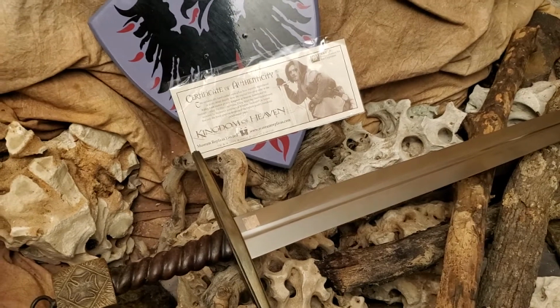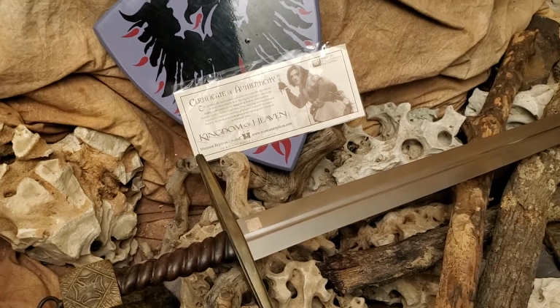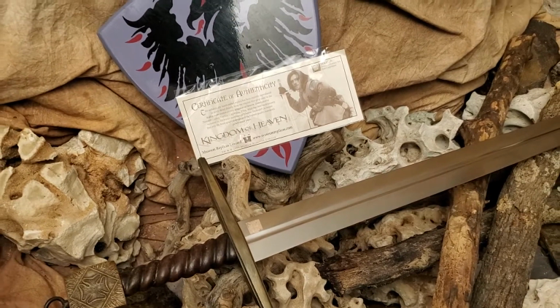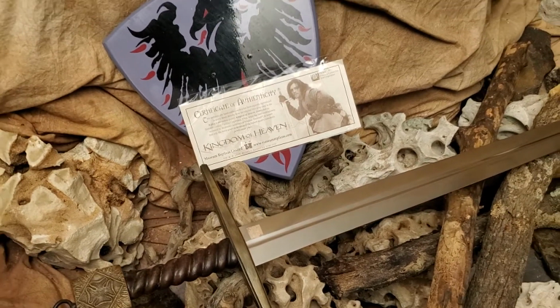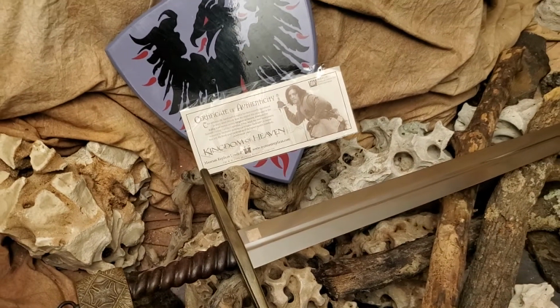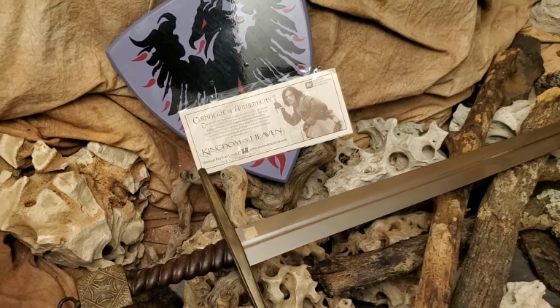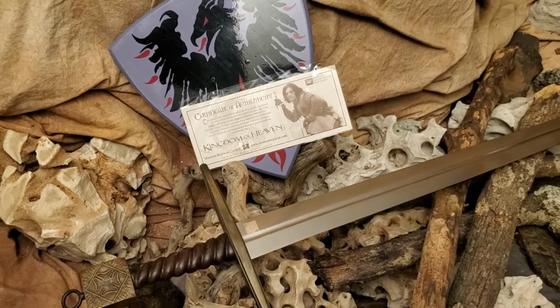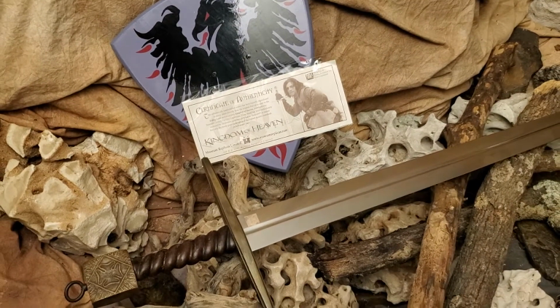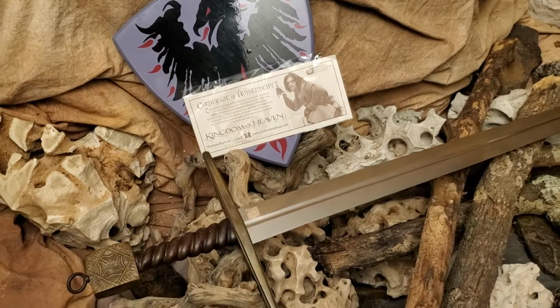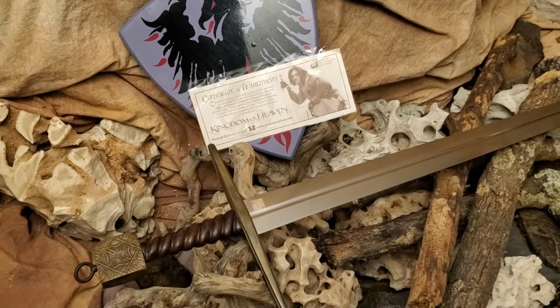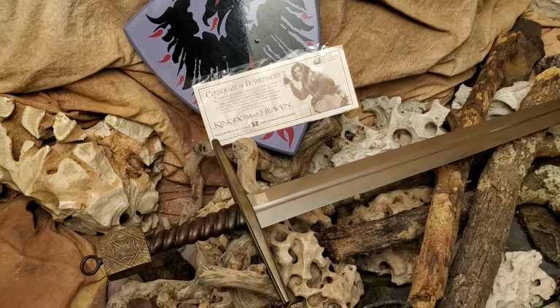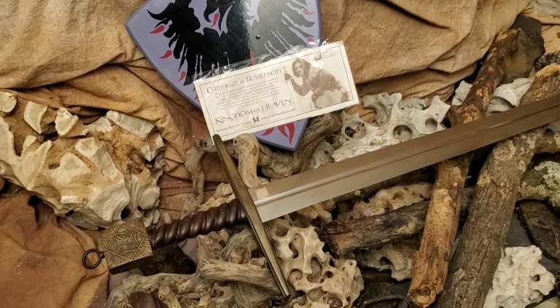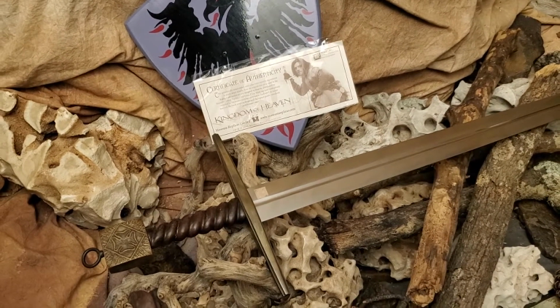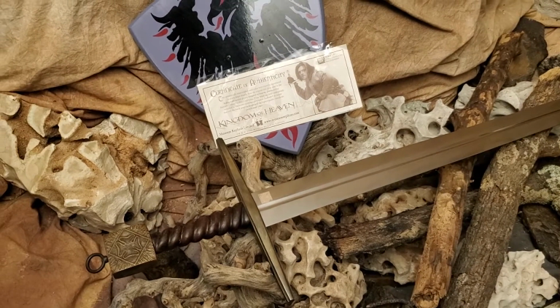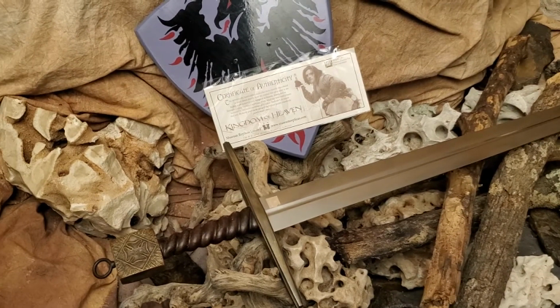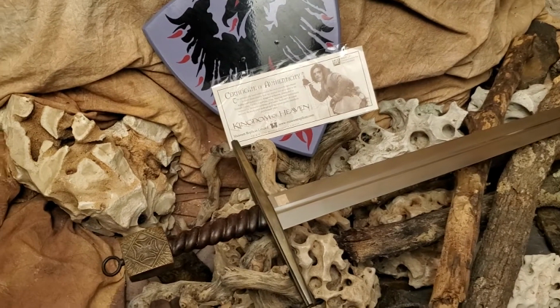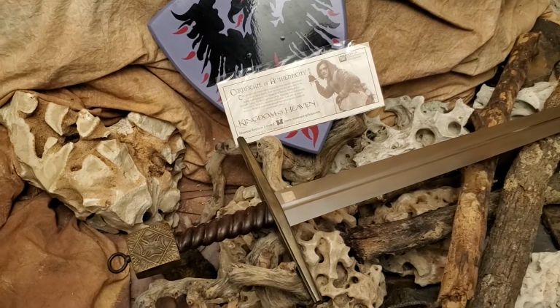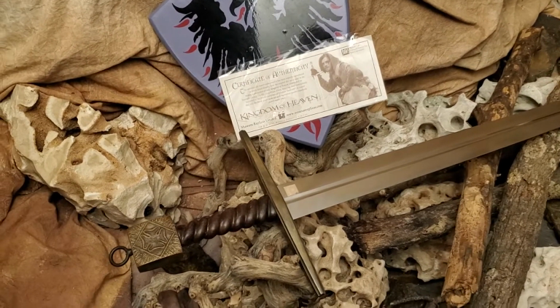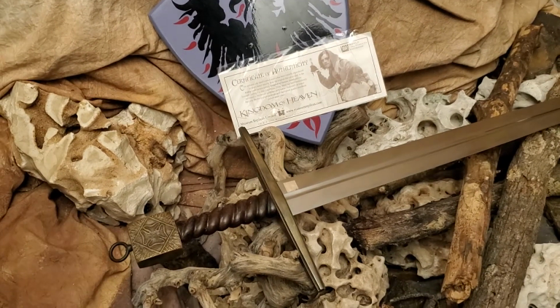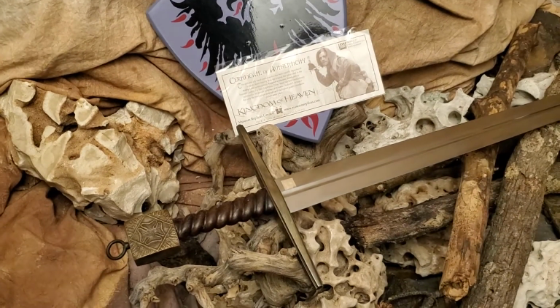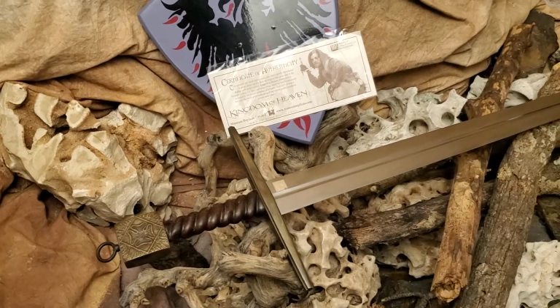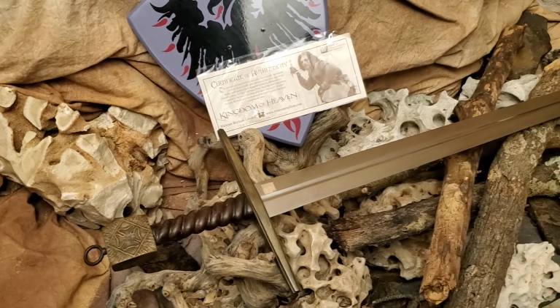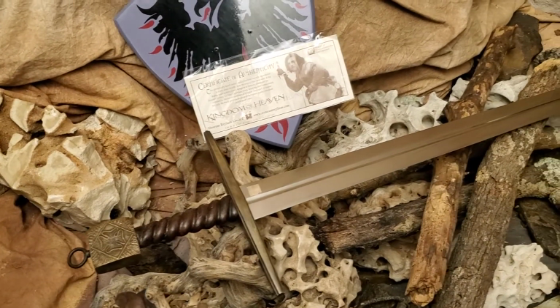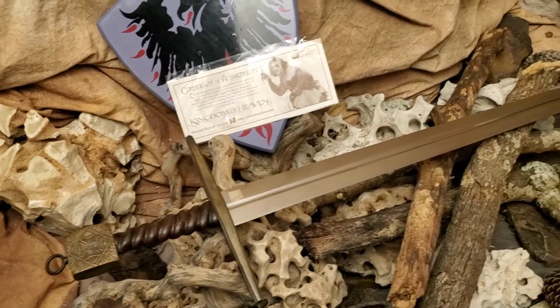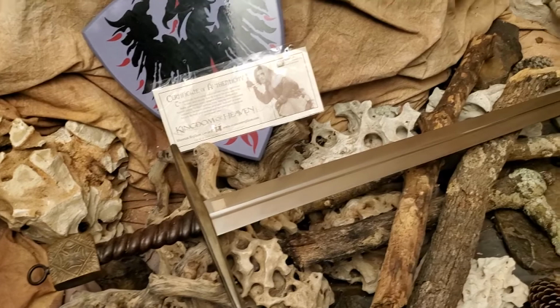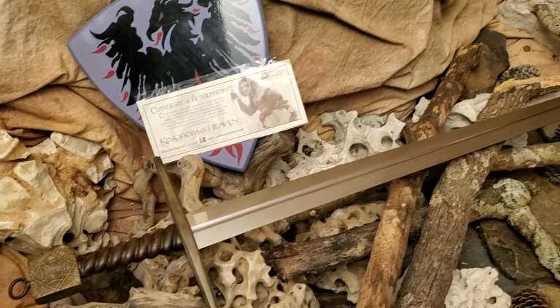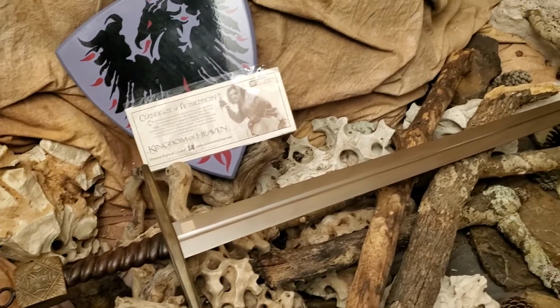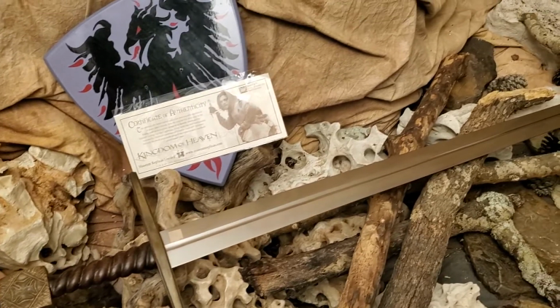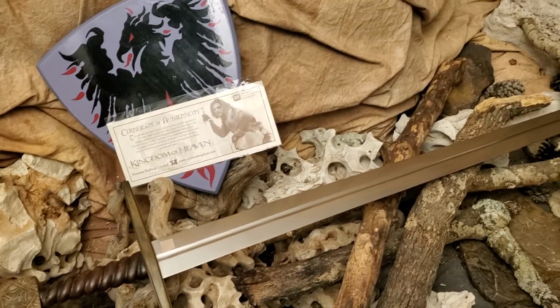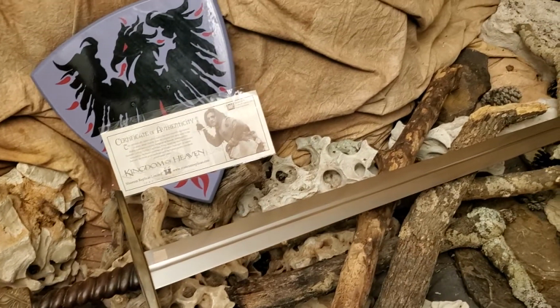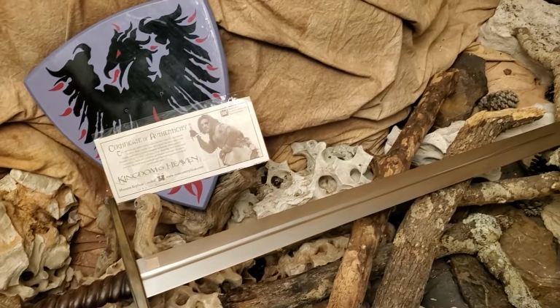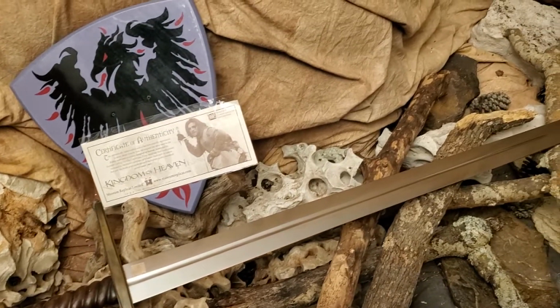This is an archaic sword, very hard to find. If you can find one, I'd say pick one up because it is just a masterpiece.